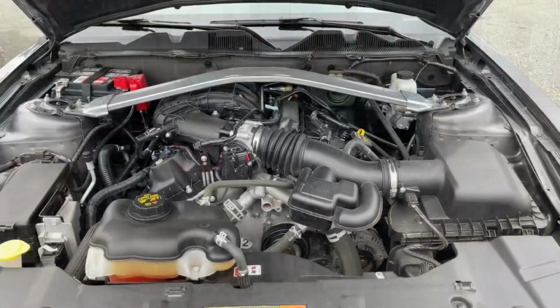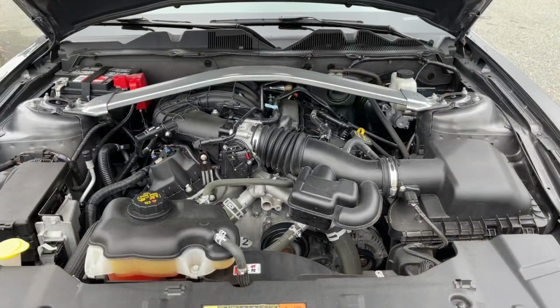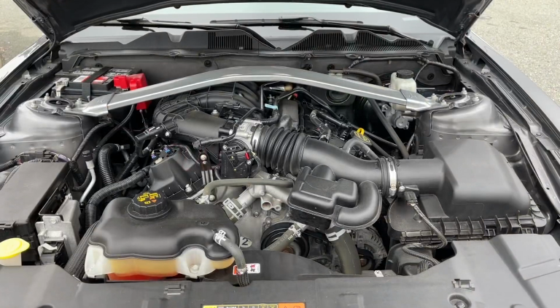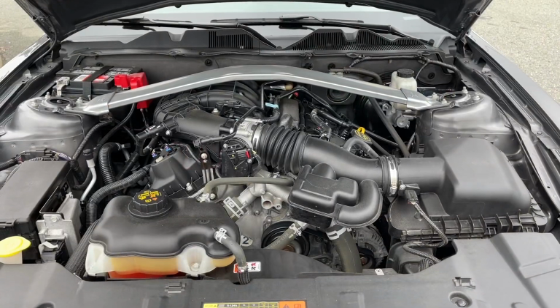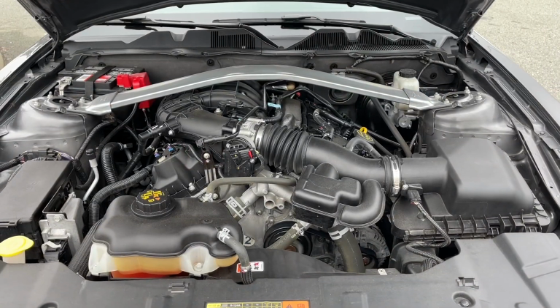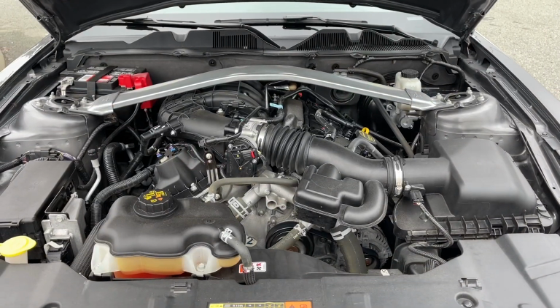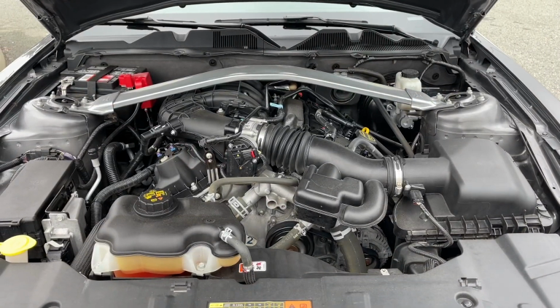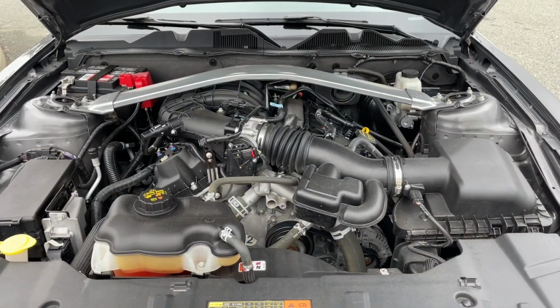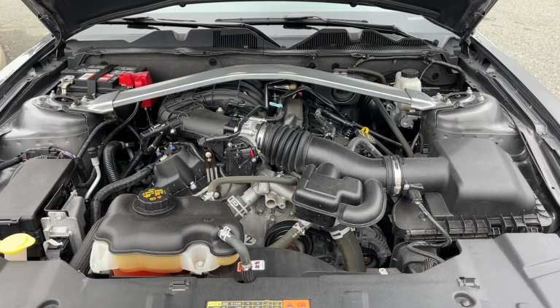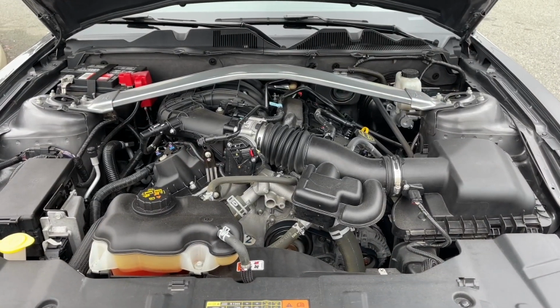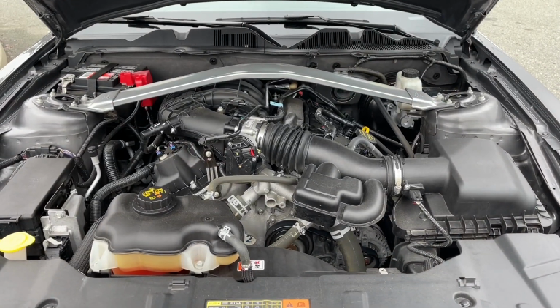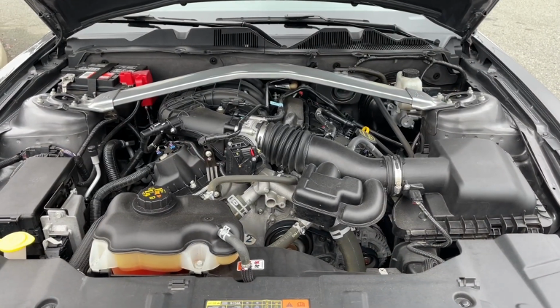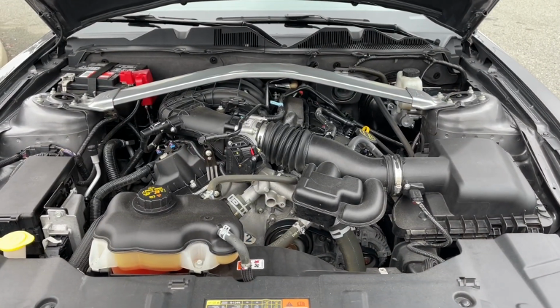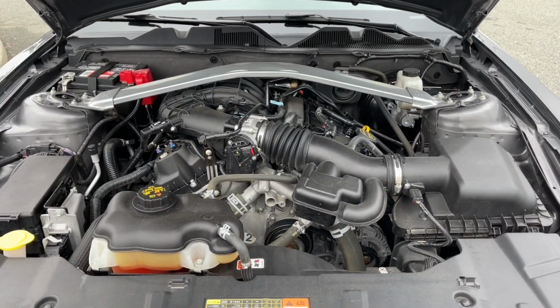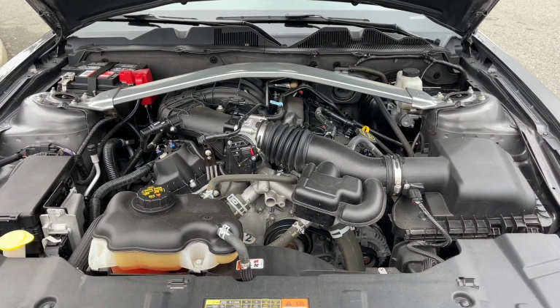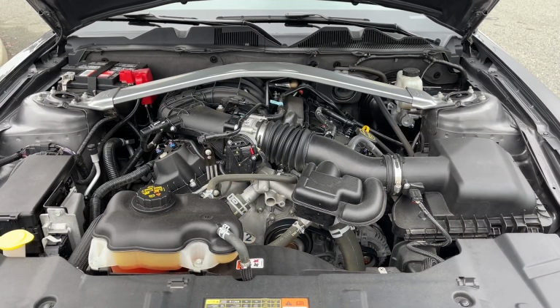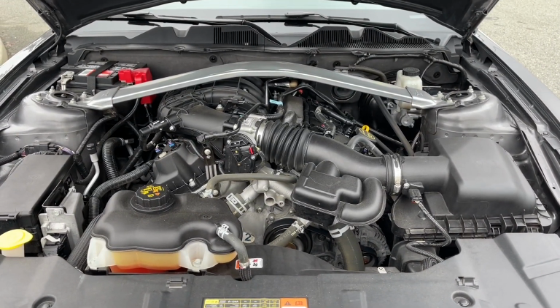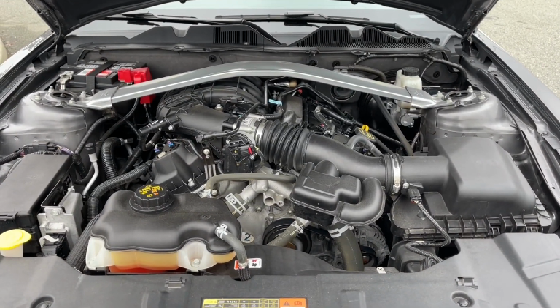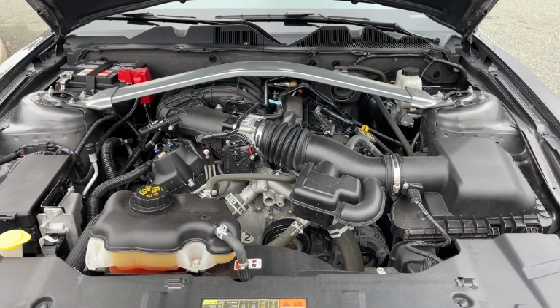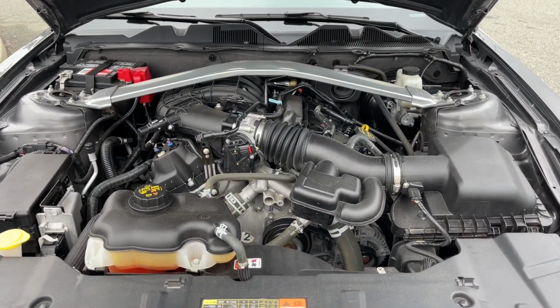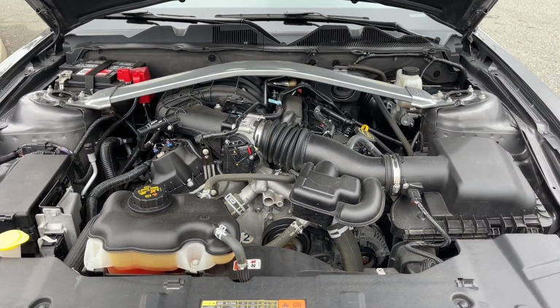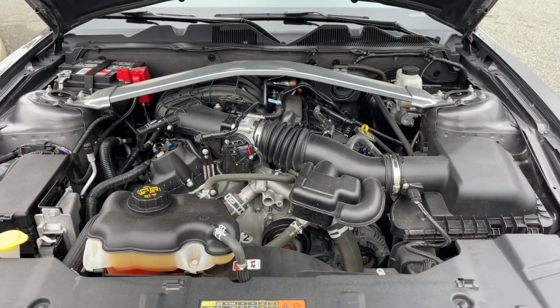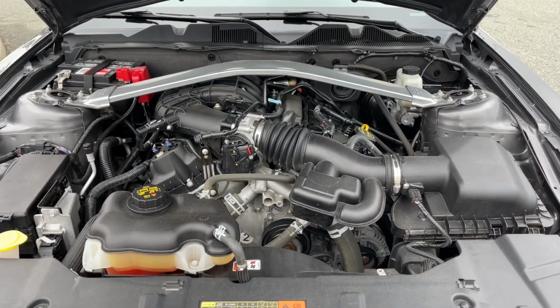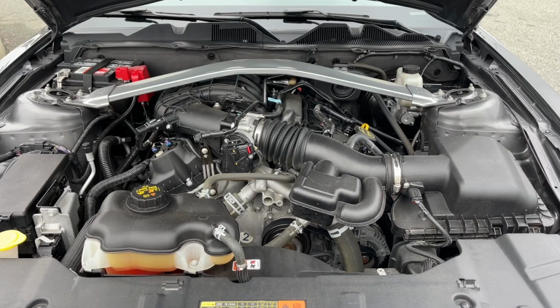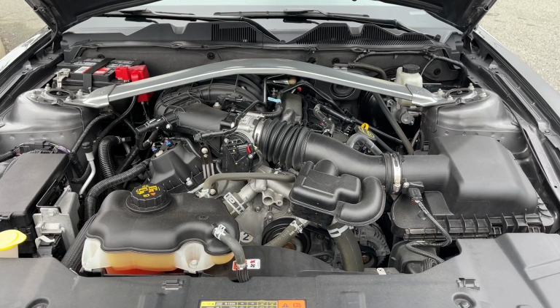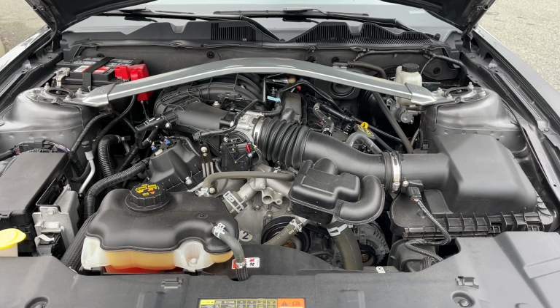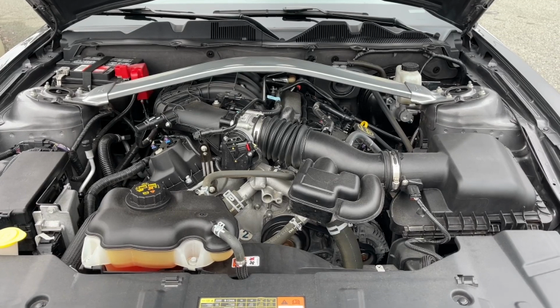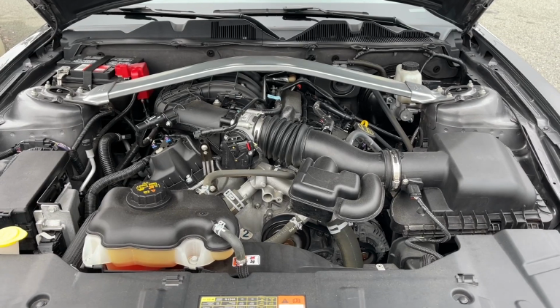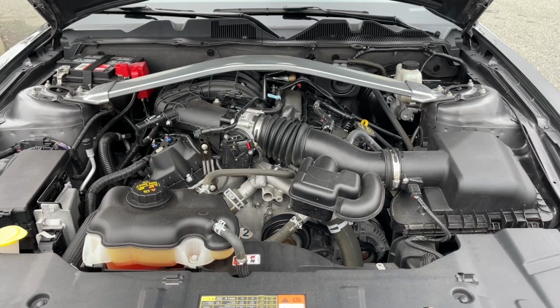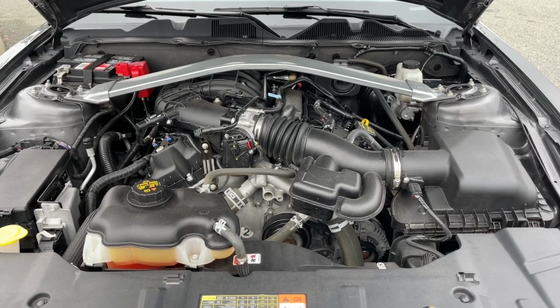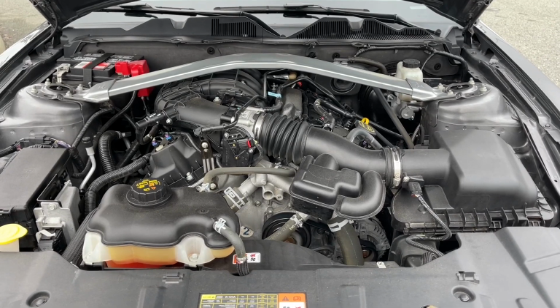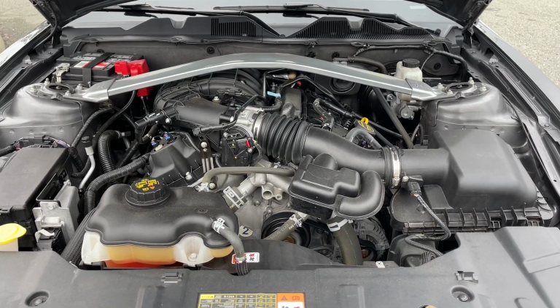This is a 3.7 liter V6 engine paired with an automatic transmission and it's rear wheel drive. Let's have a look inside.